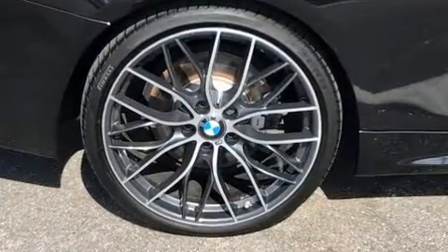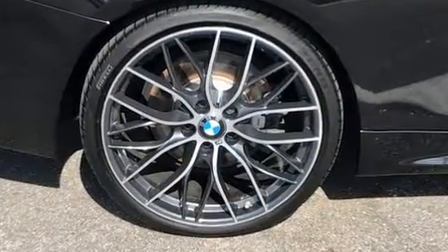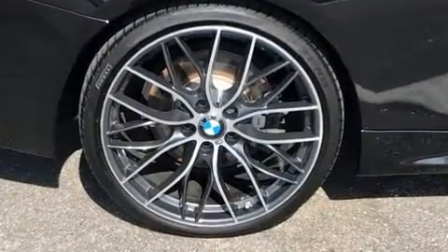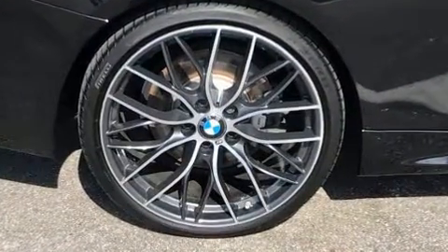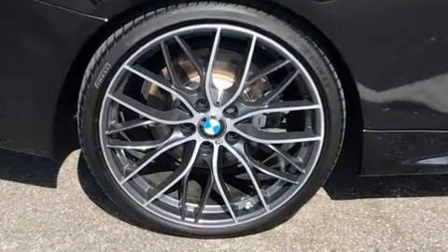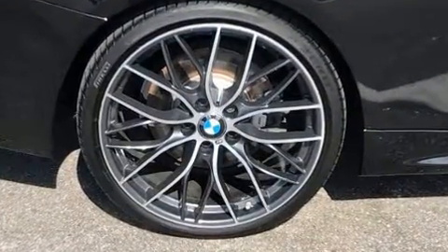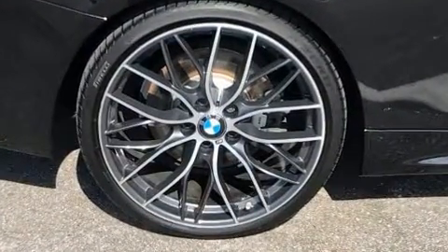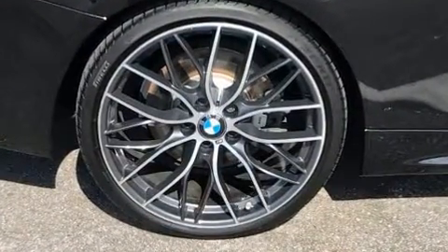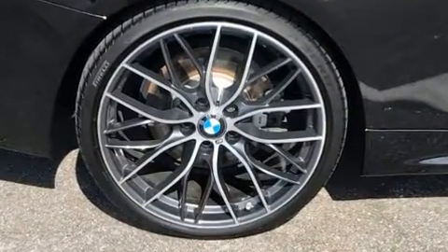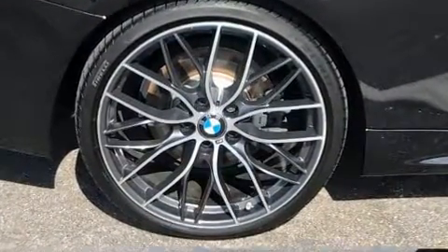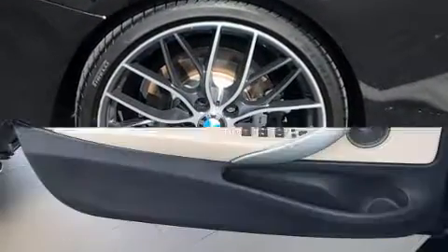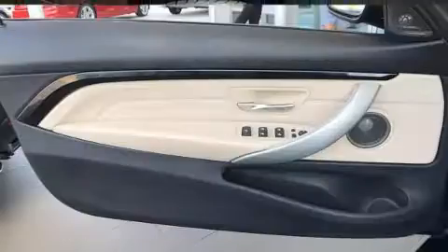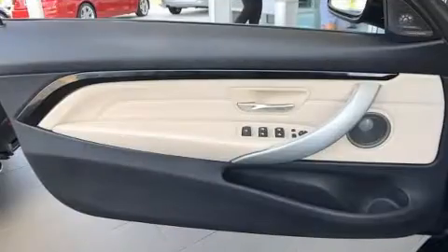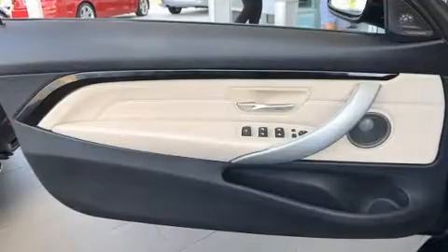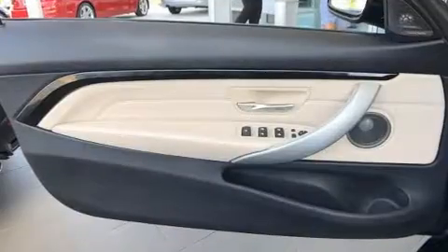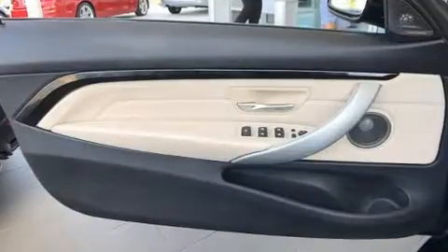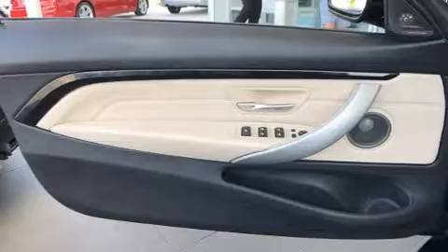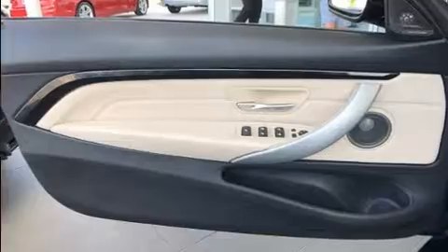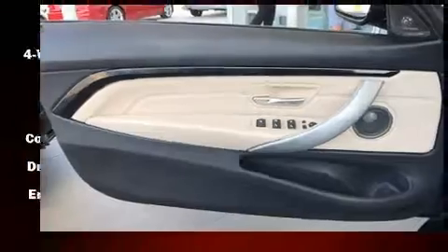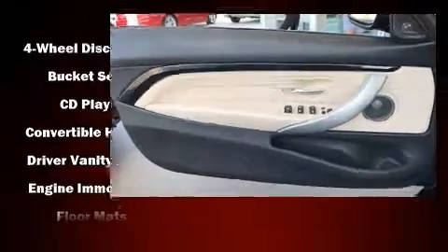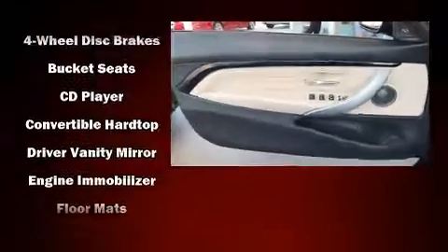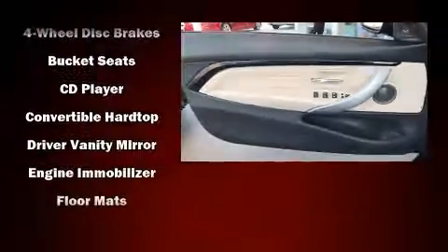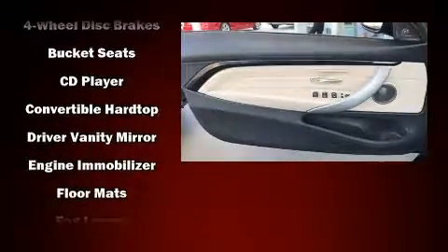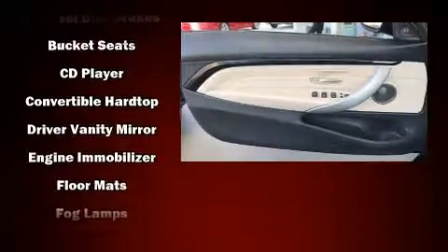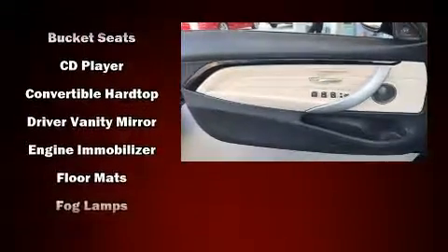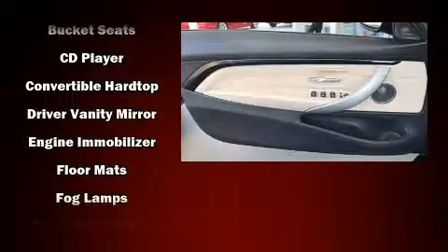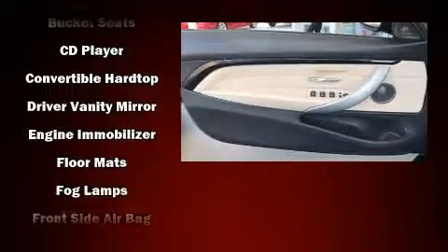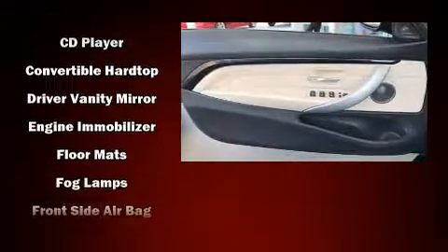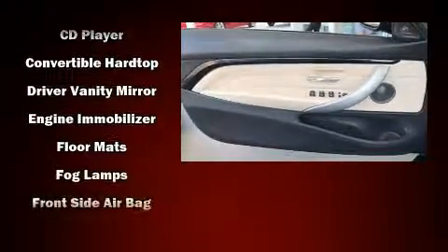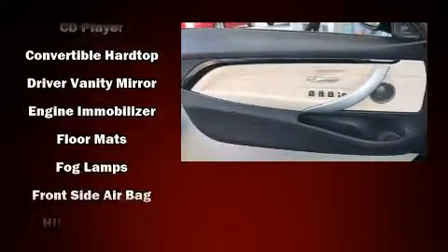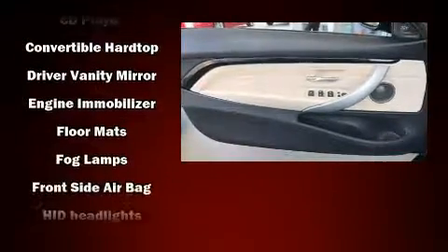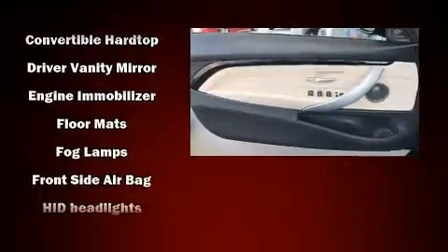It includes power seats, front and rear air conditioning, a power convertible roof, and seat memory.